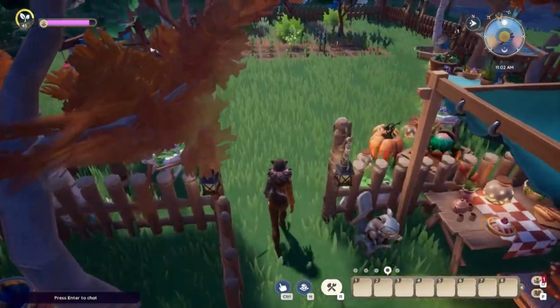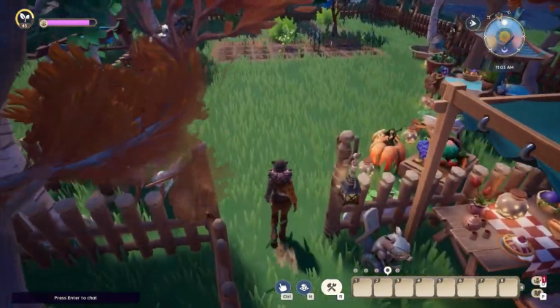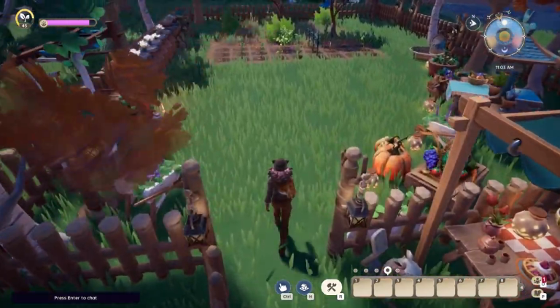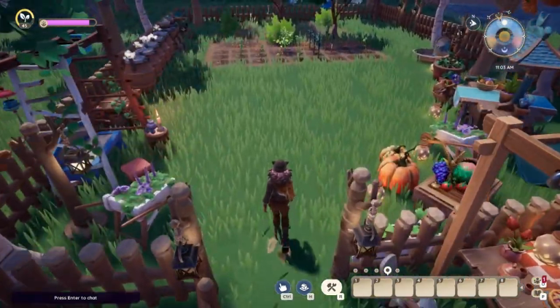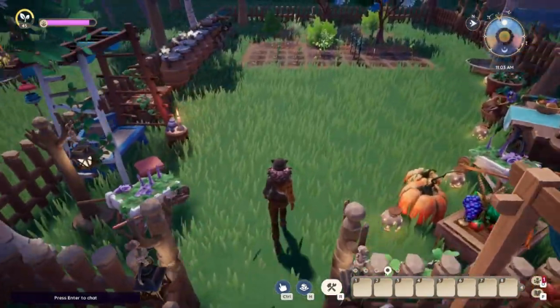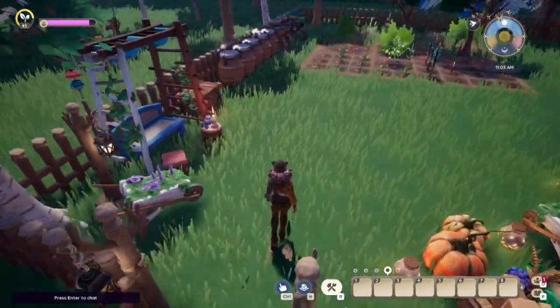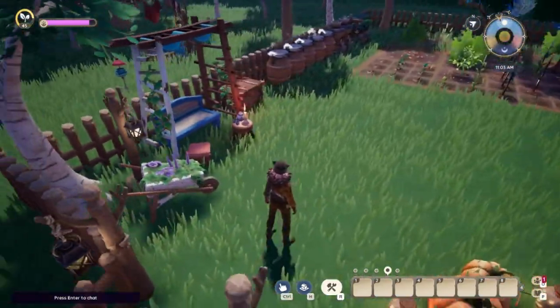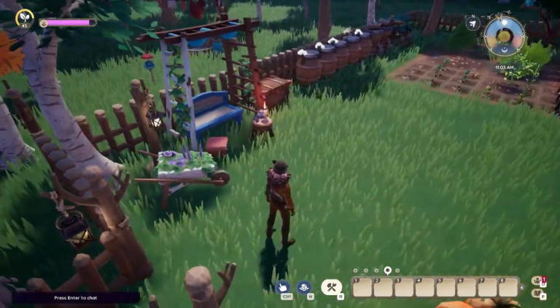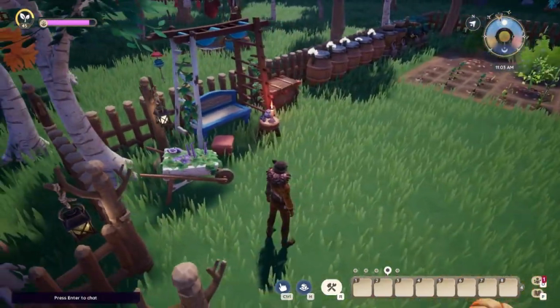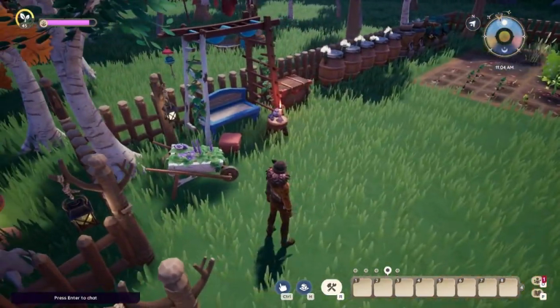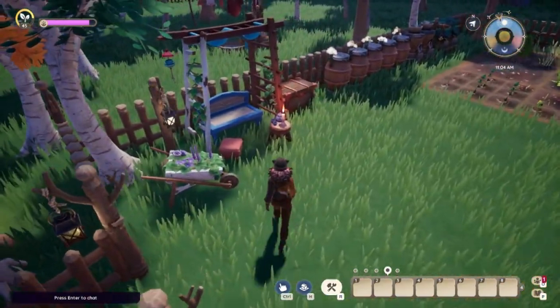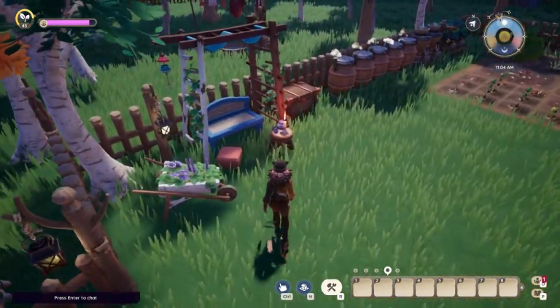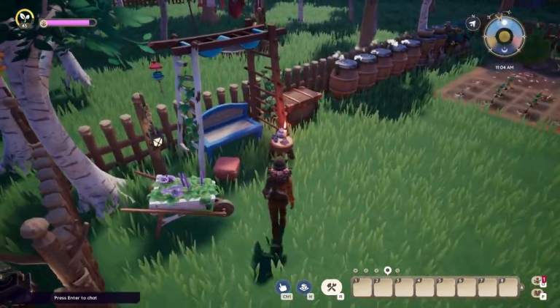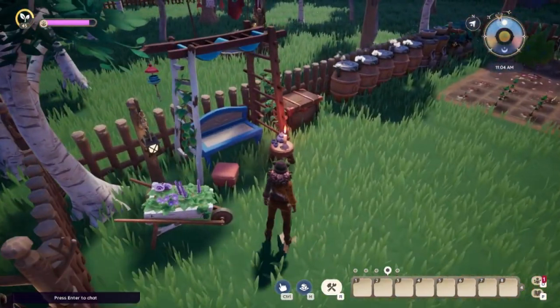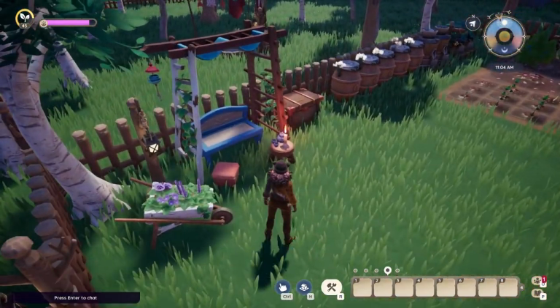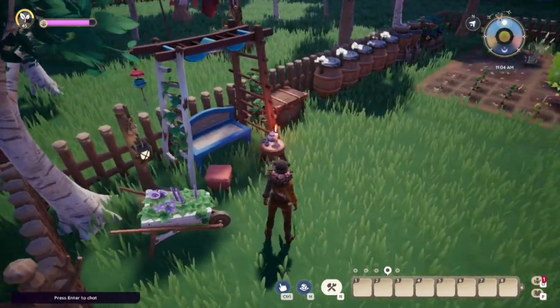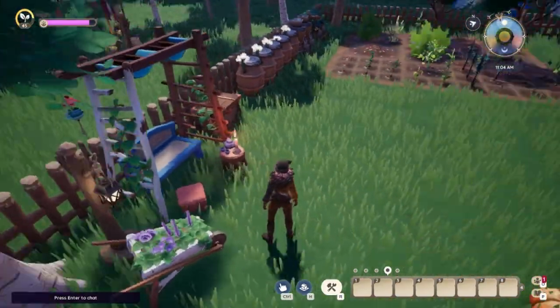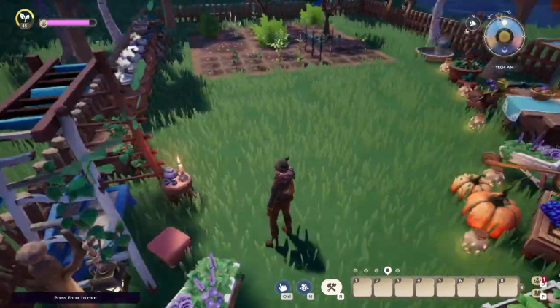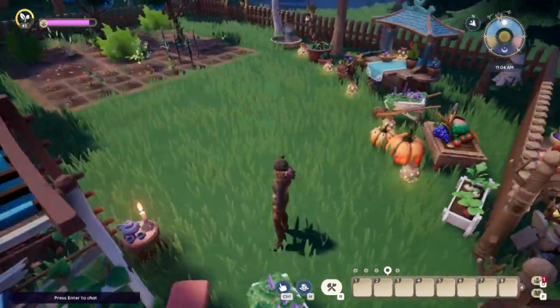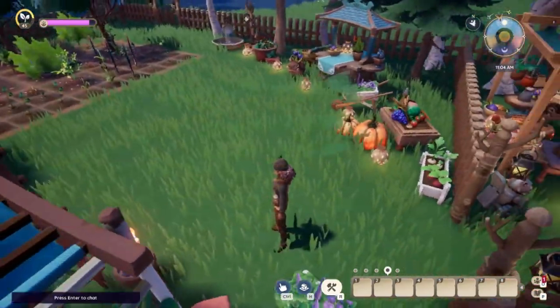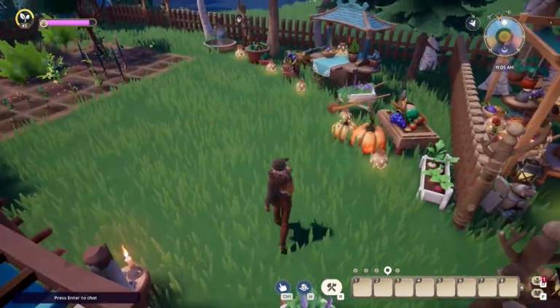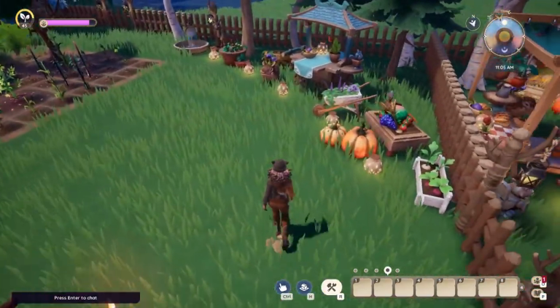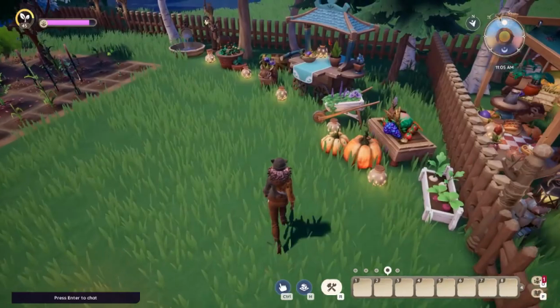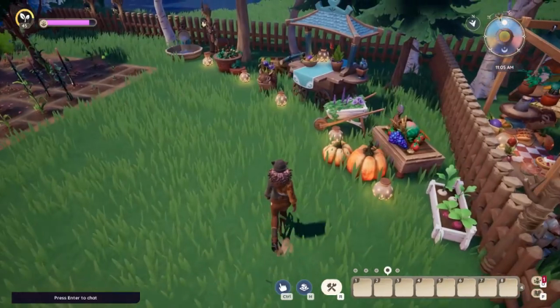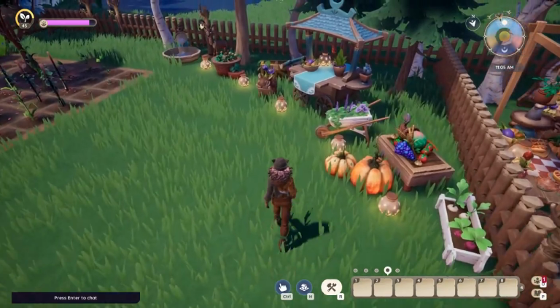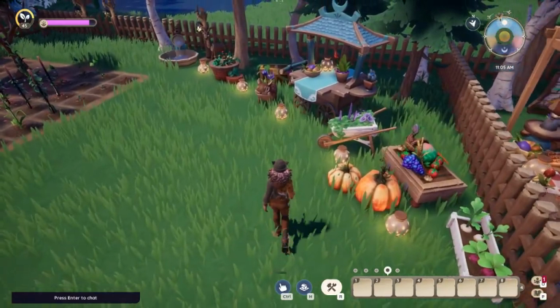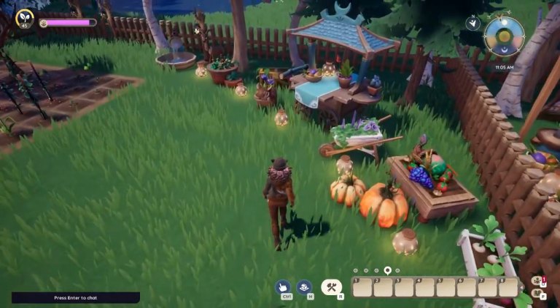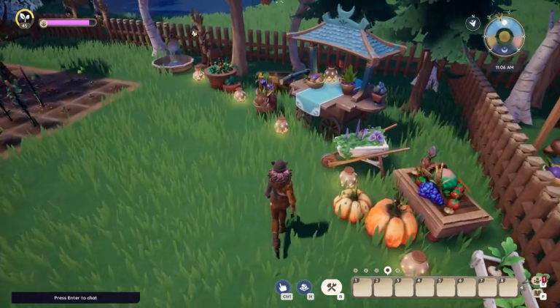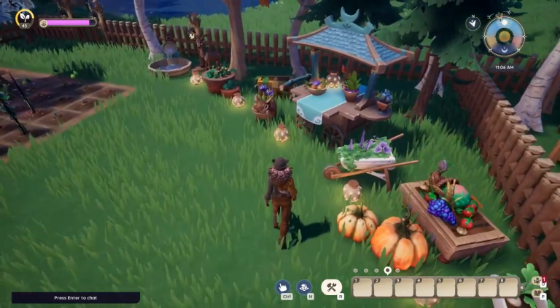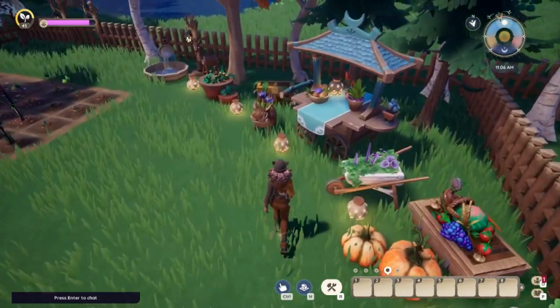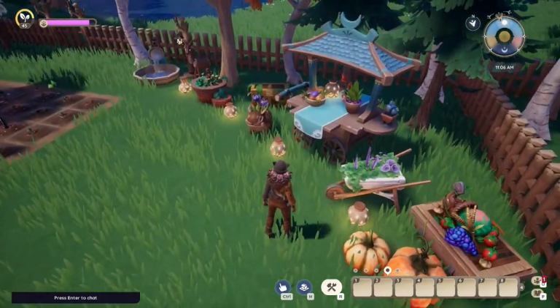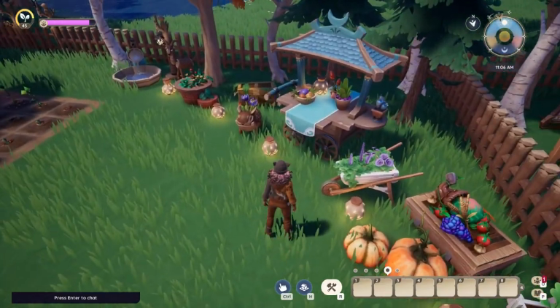My small farm with an area for visitors to get fresh veggies and fruit, also a place to sit and rest from farming.